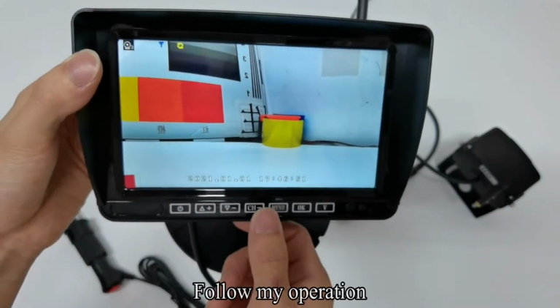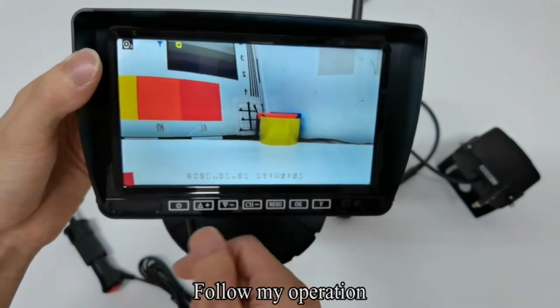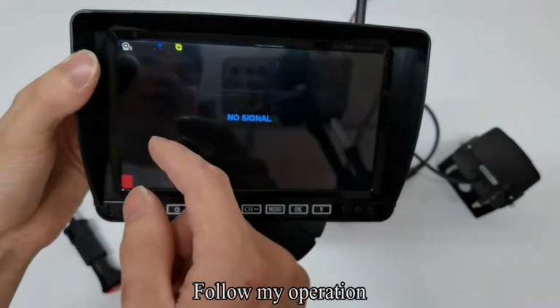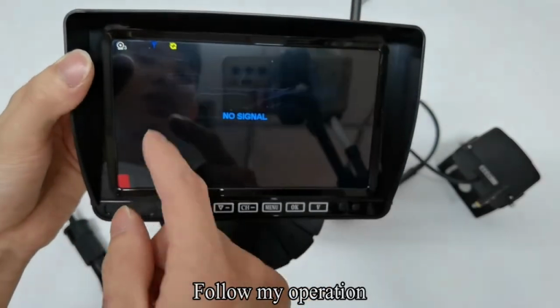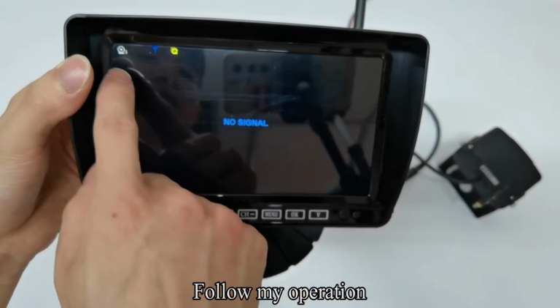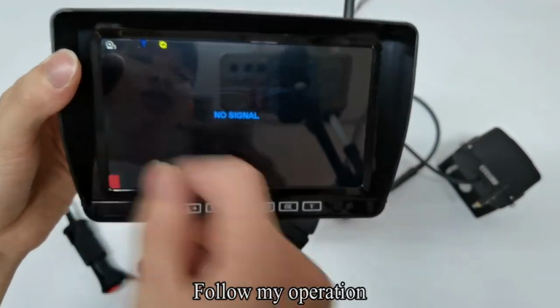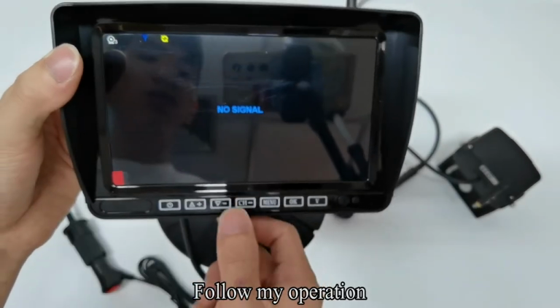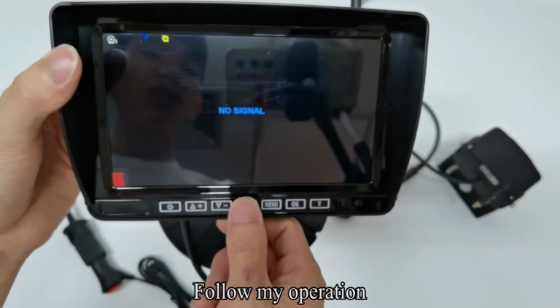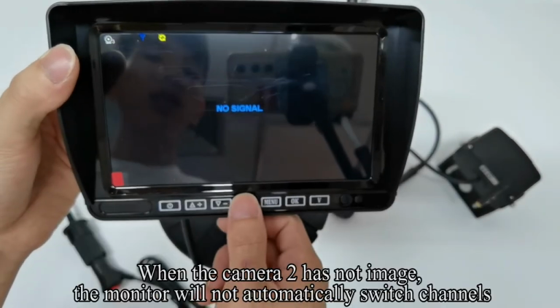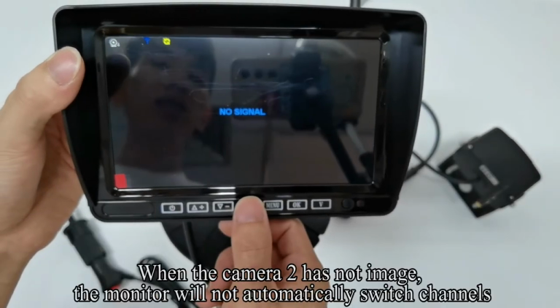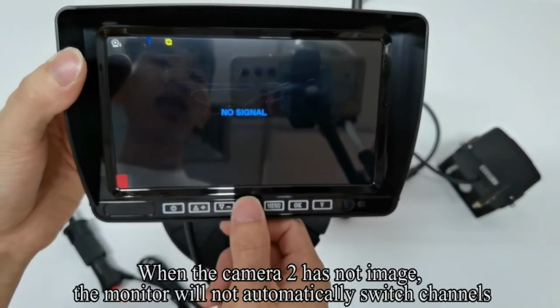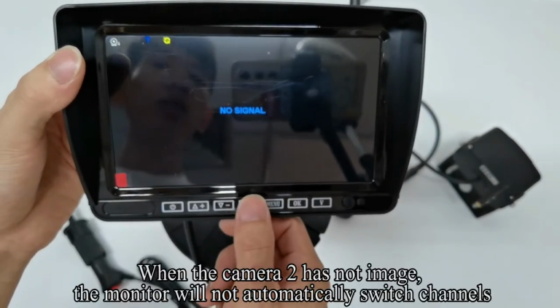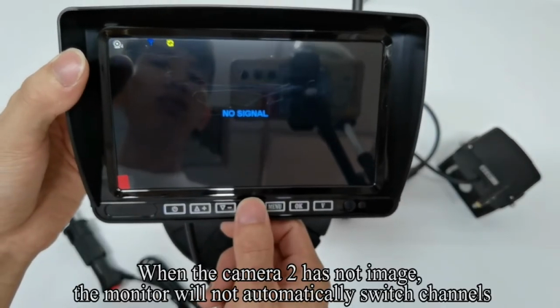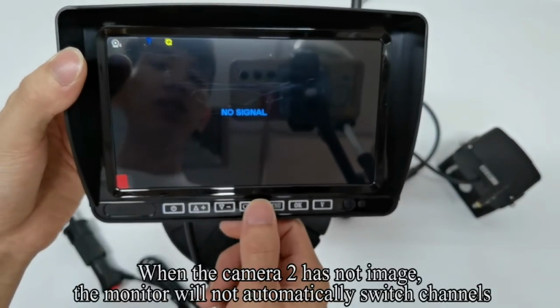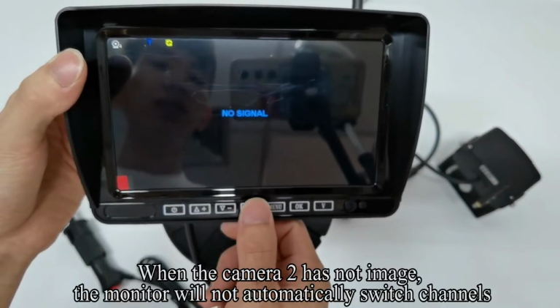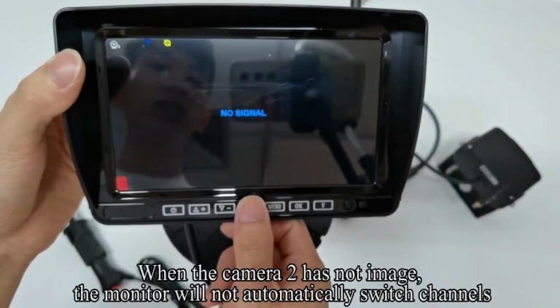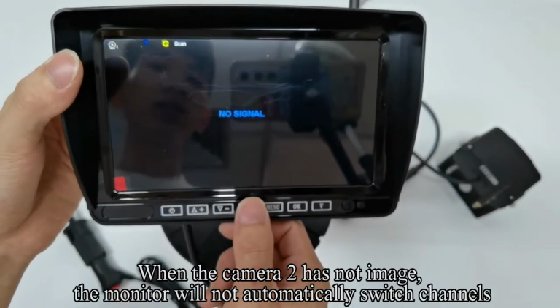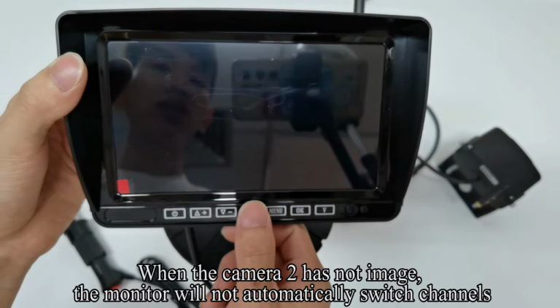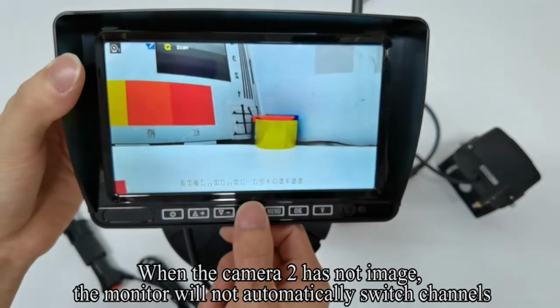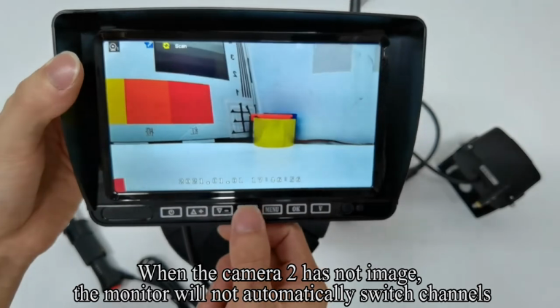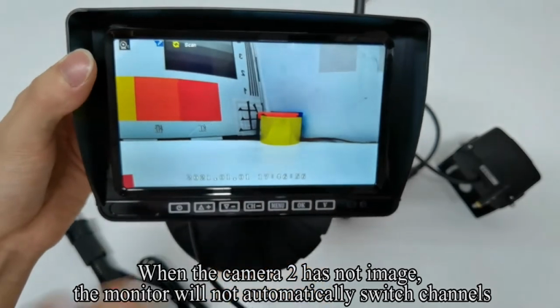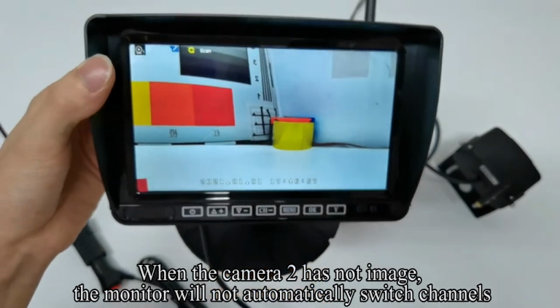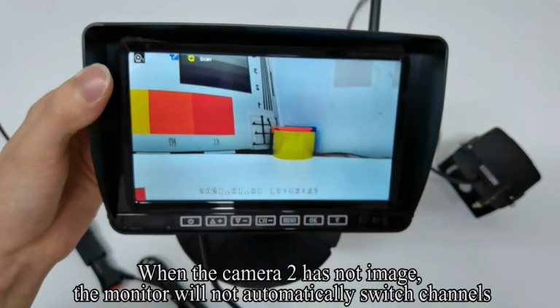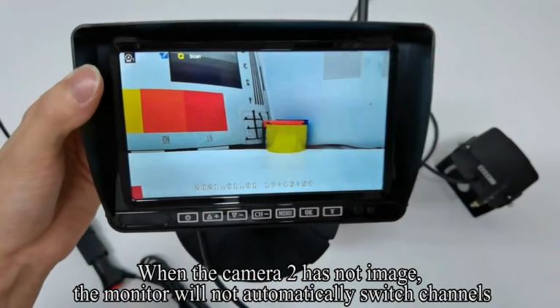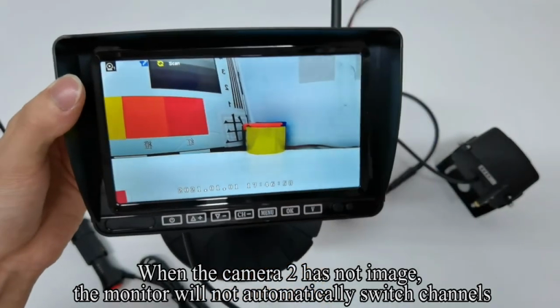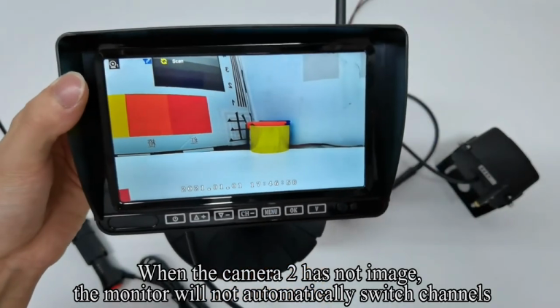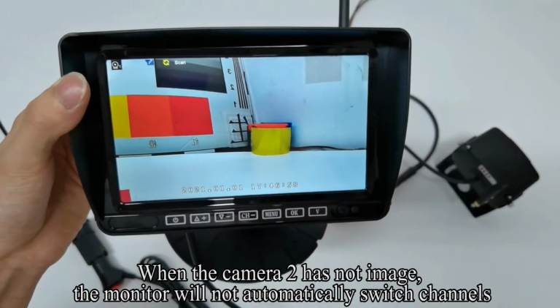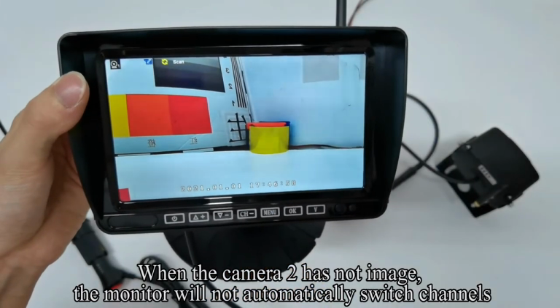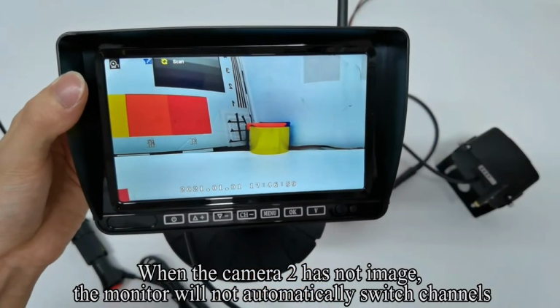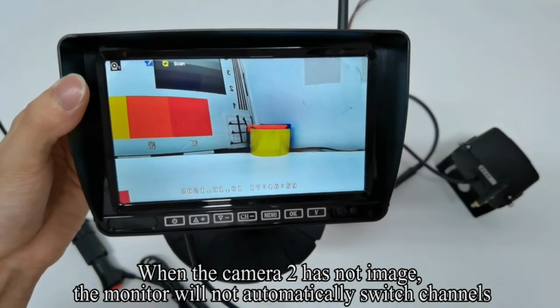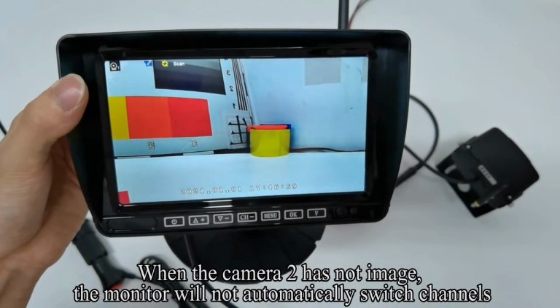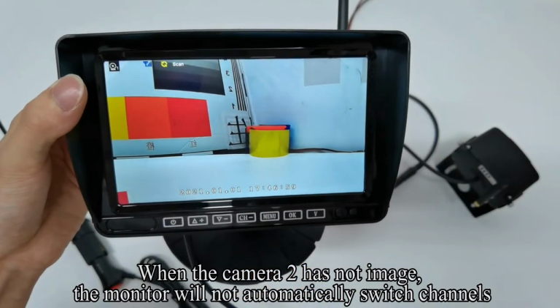When camera 2 has no image, the monitor will not automatically switch channels.